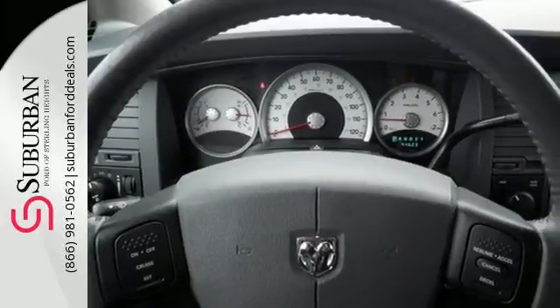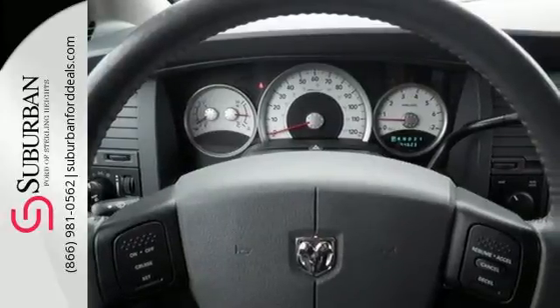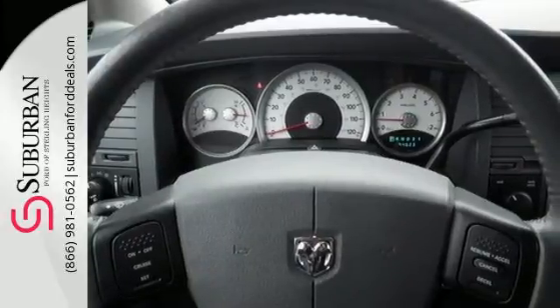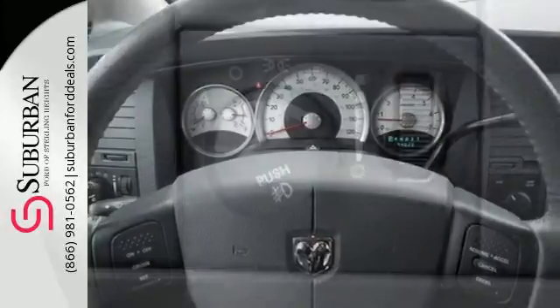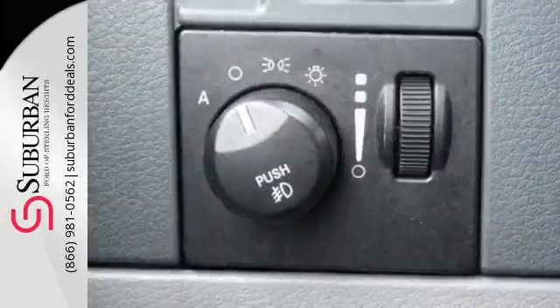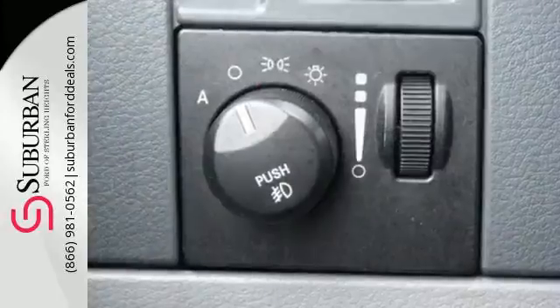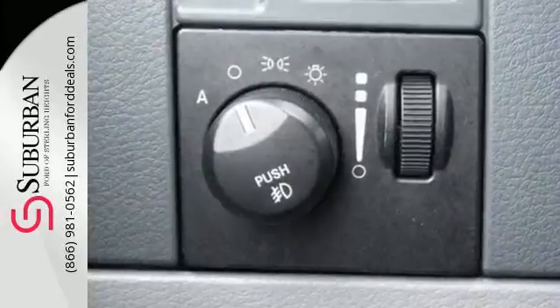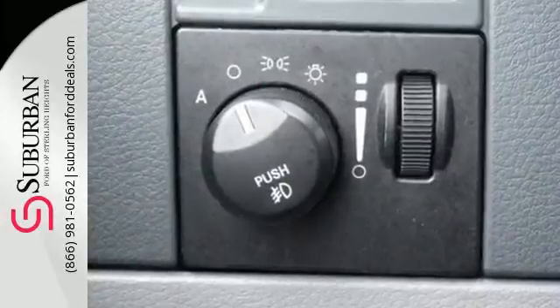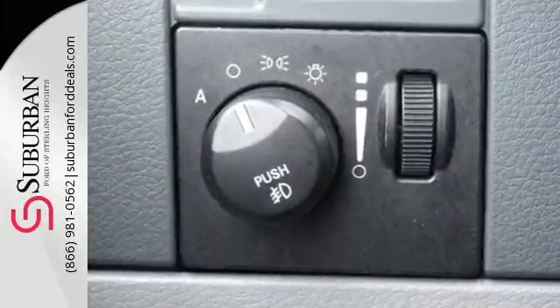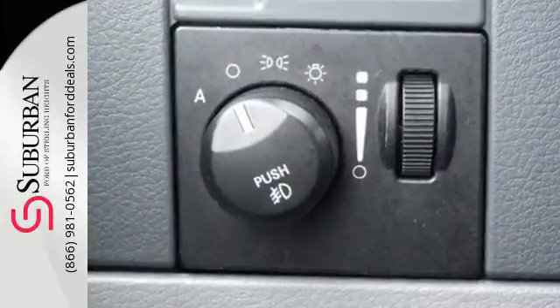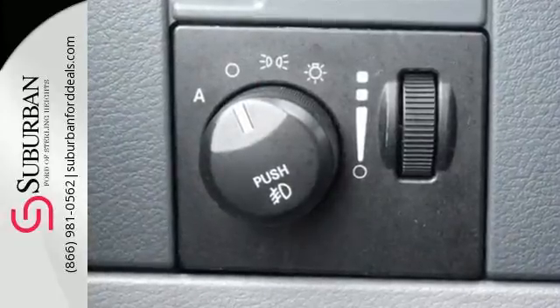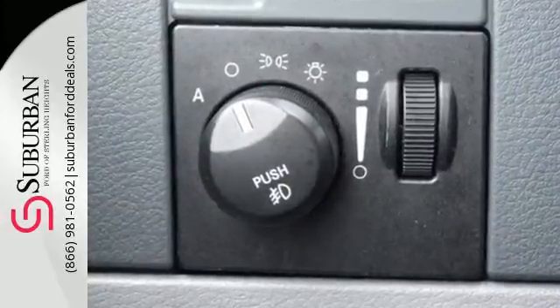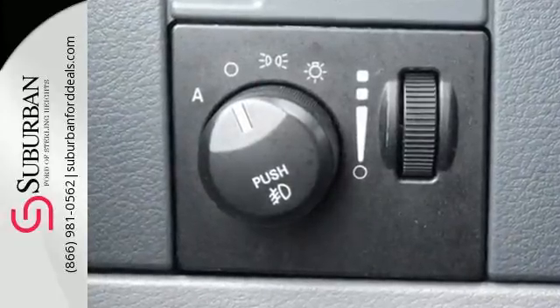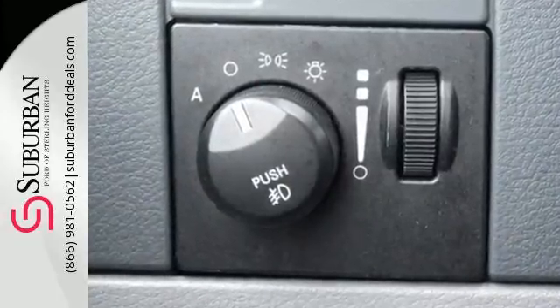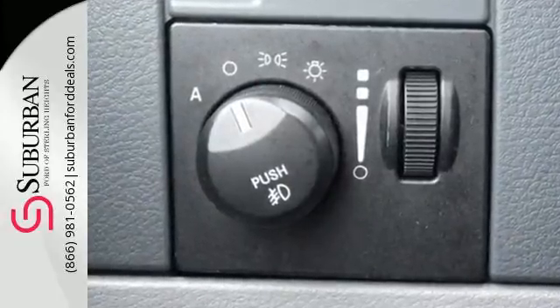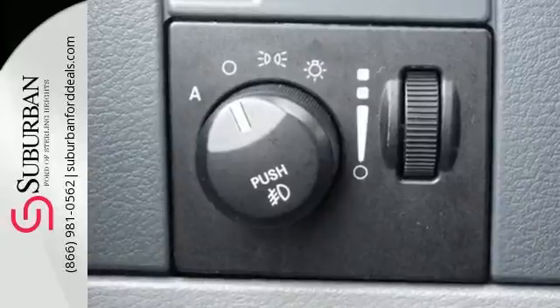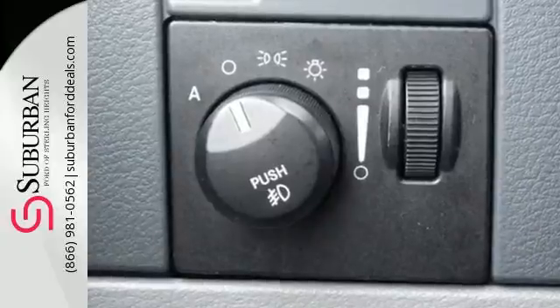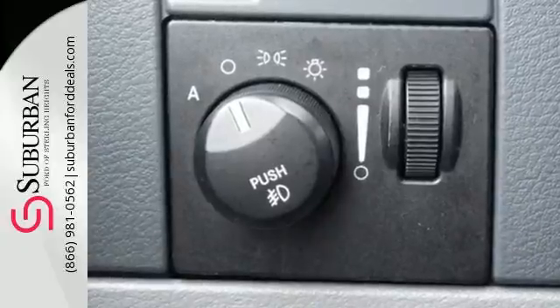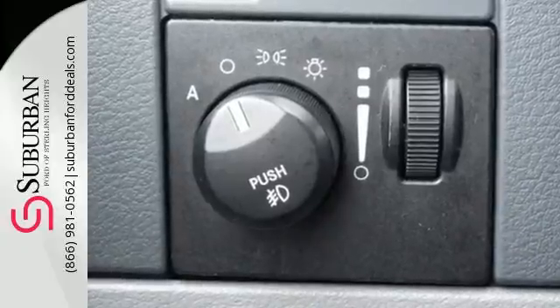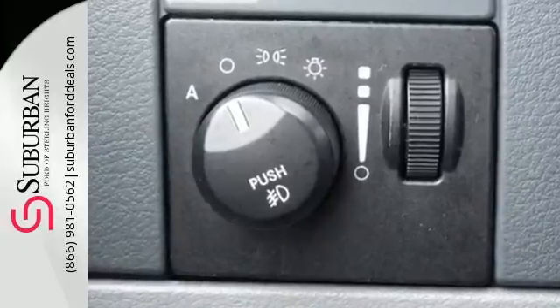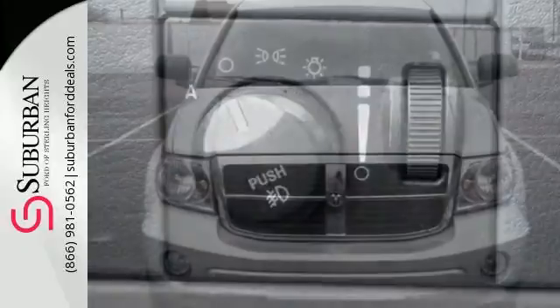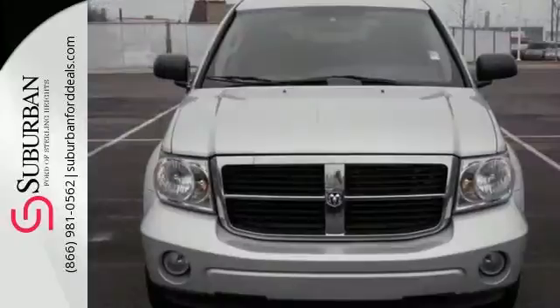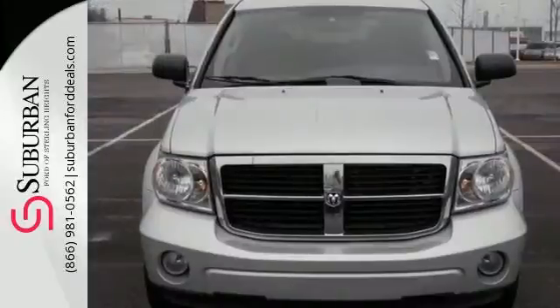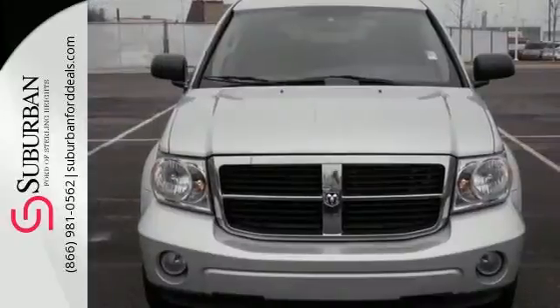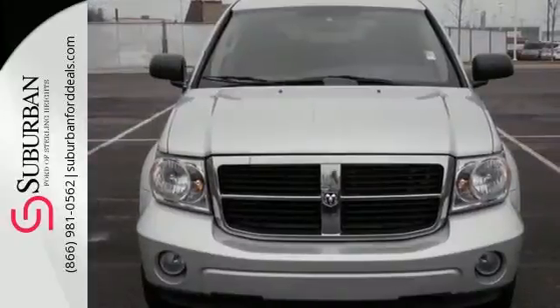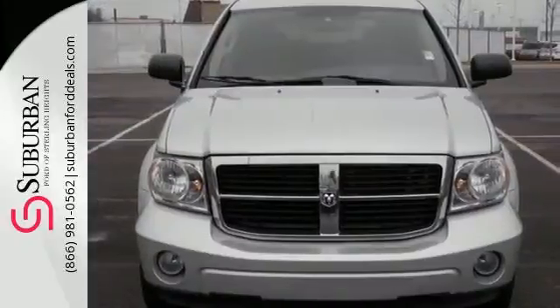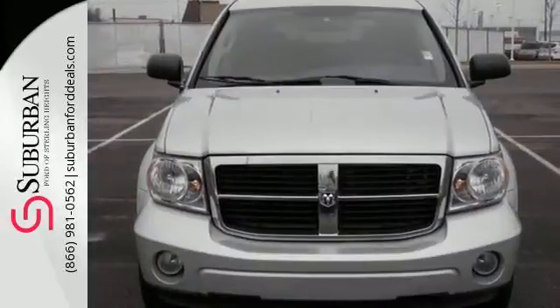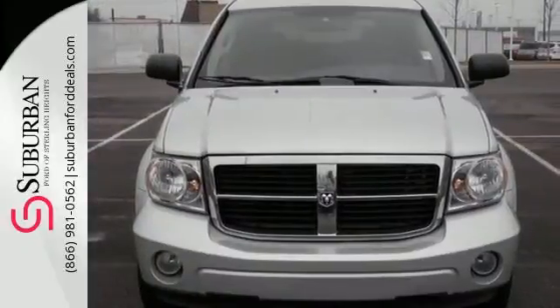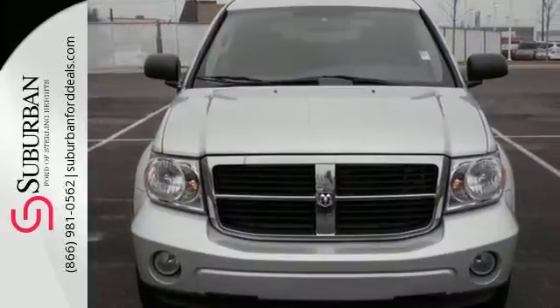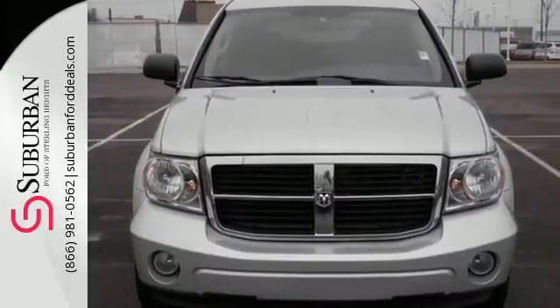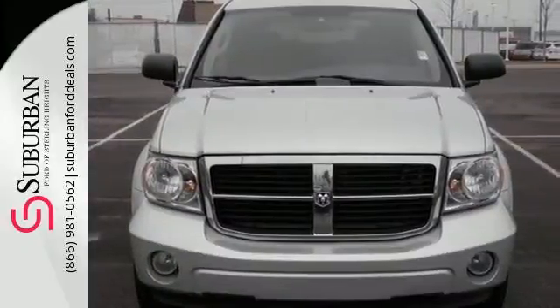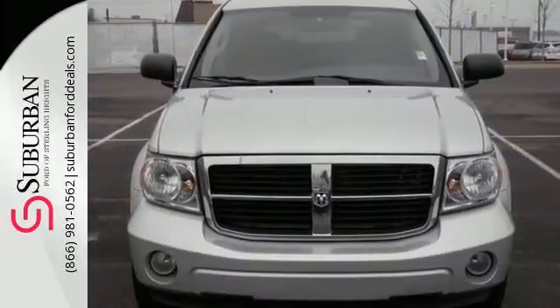If you're looking for a rugged SUV that's also perfect for everyday driving, this Durango is for you. Take it for a test drive today.